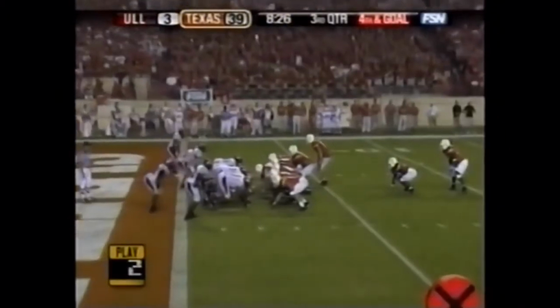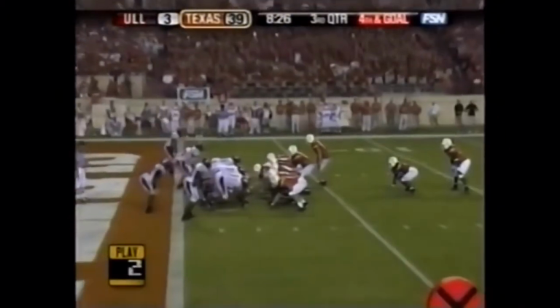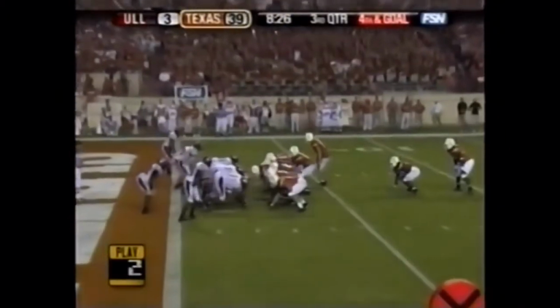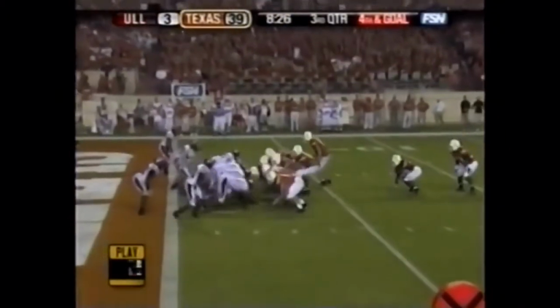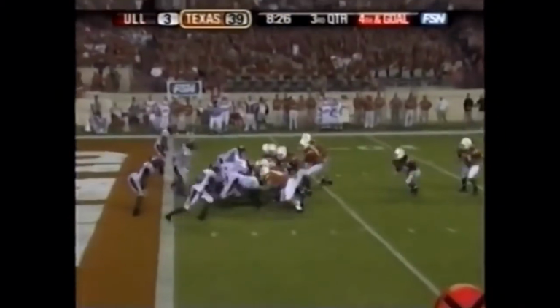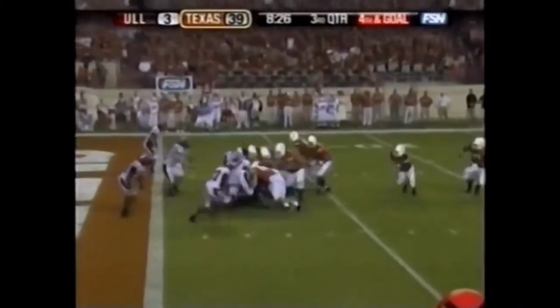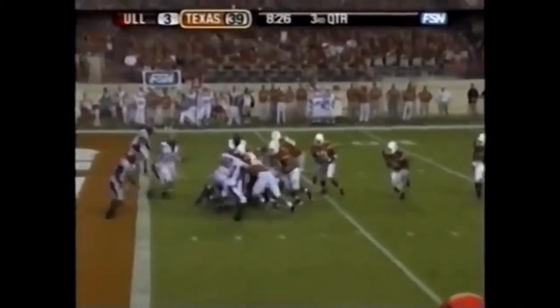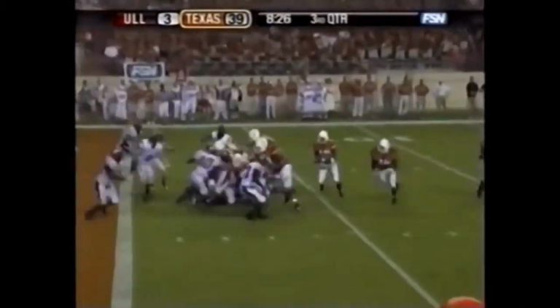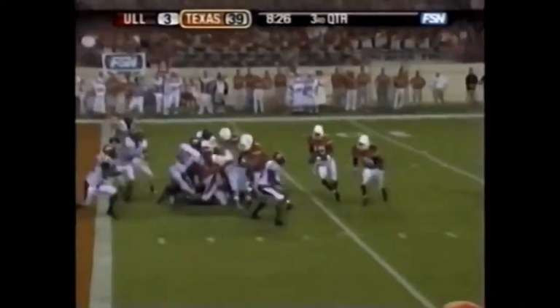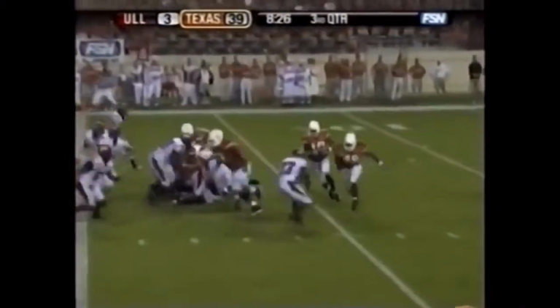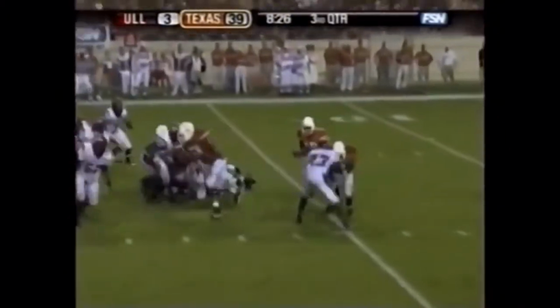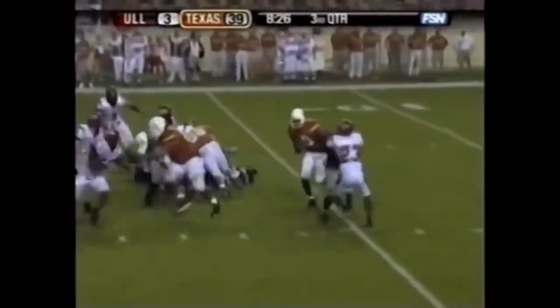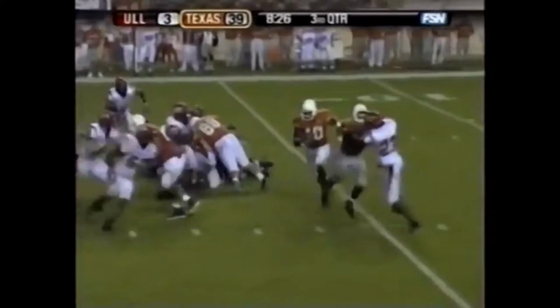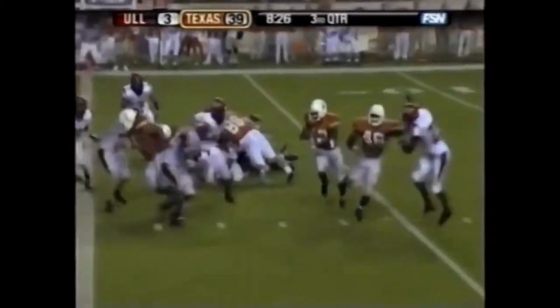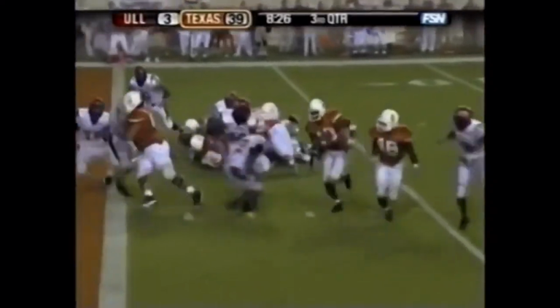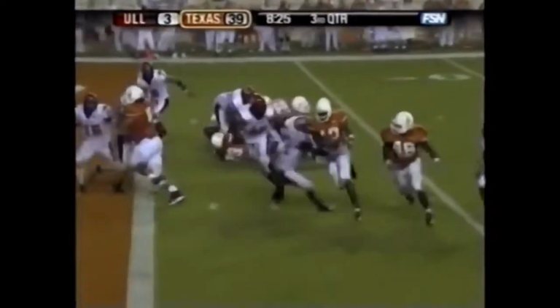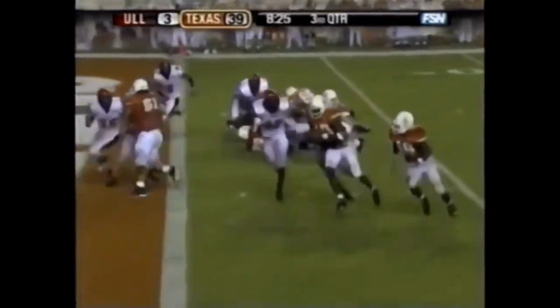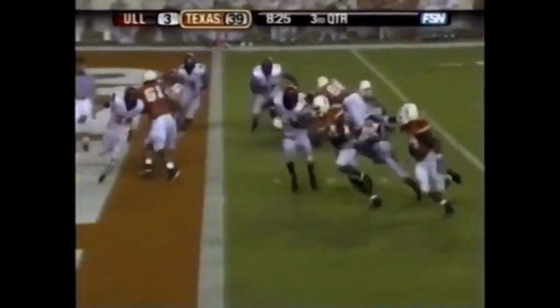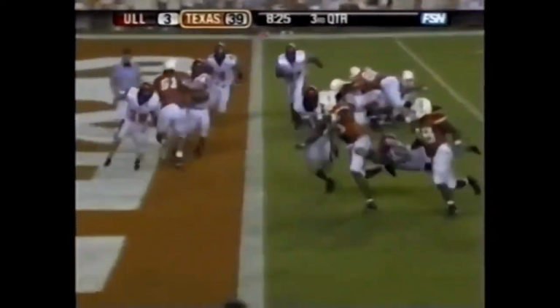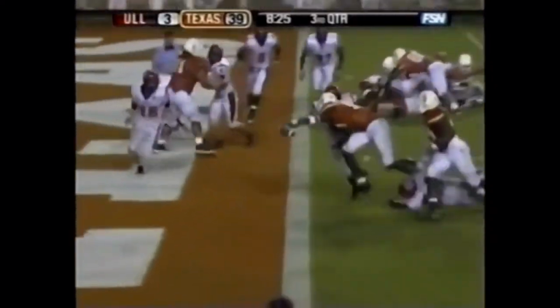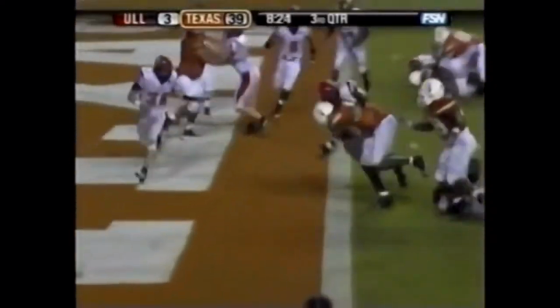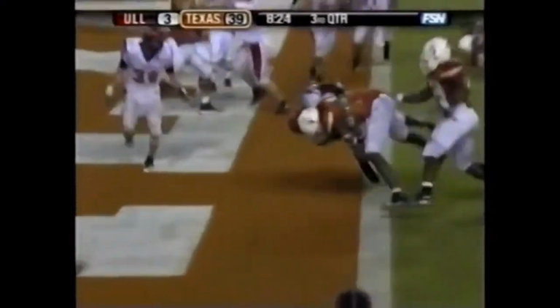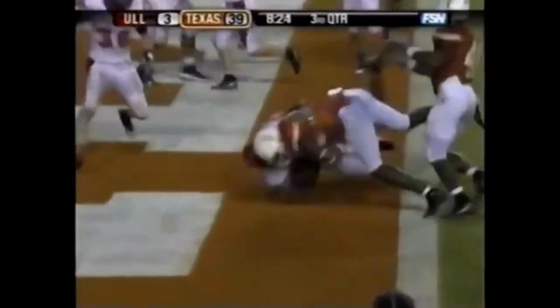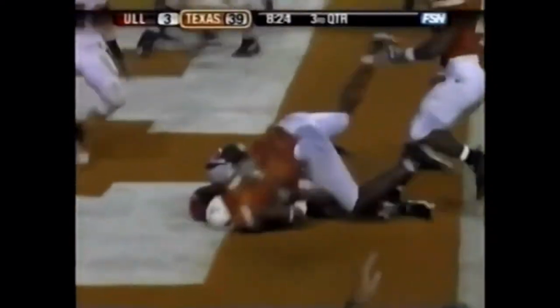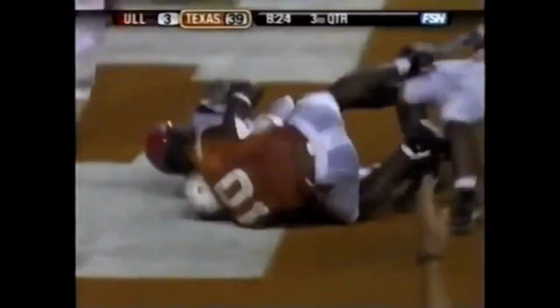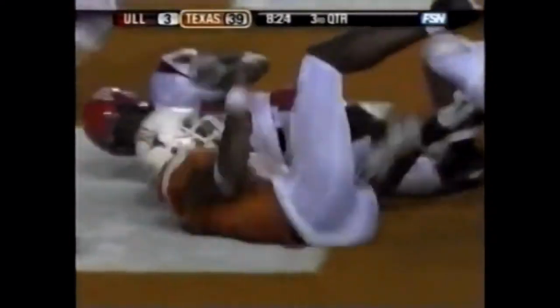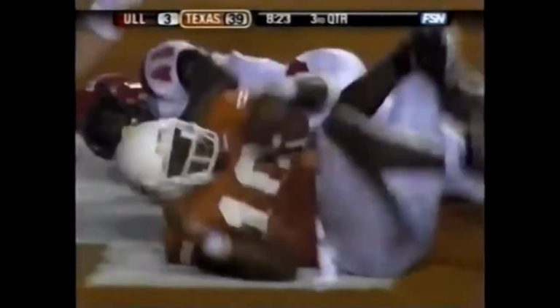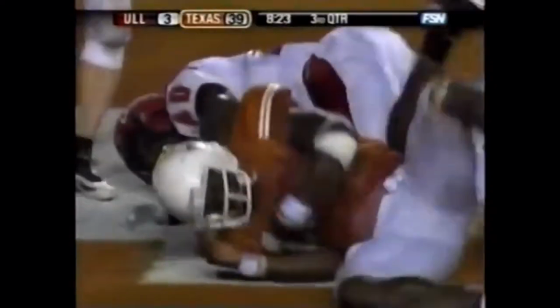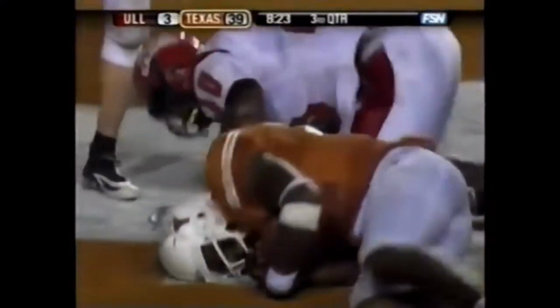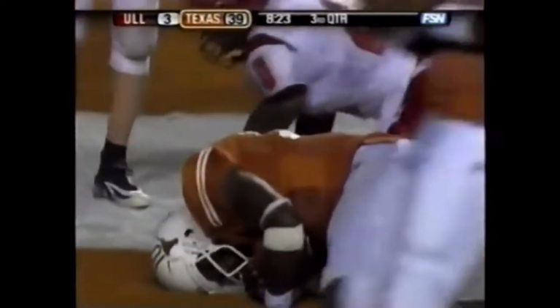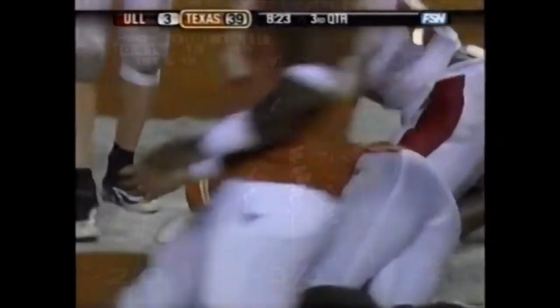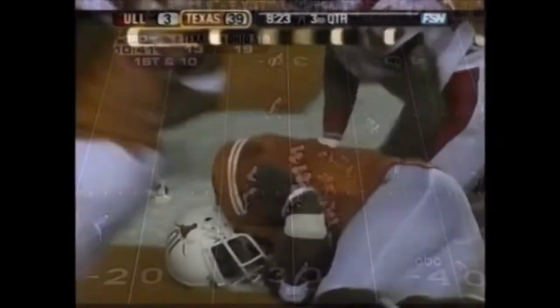Tight formation — run the option, he'll keep it. And easier. Touchdown, Vince Young.